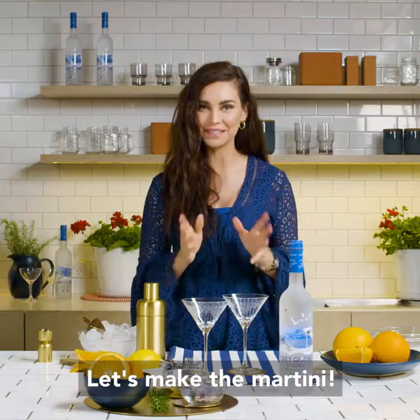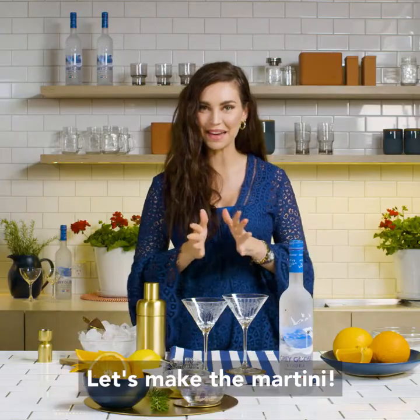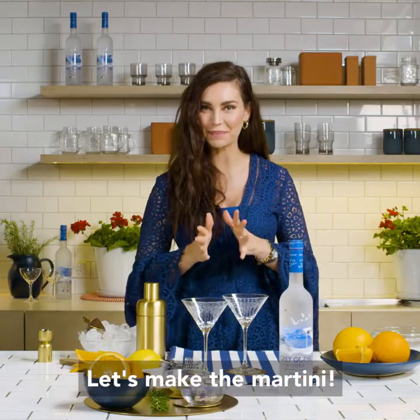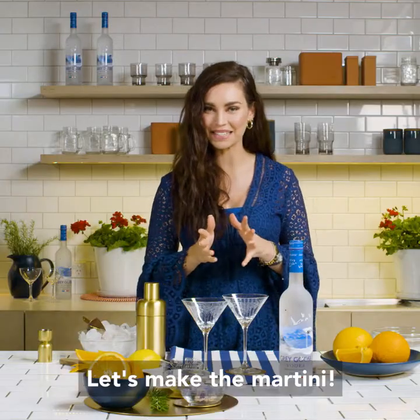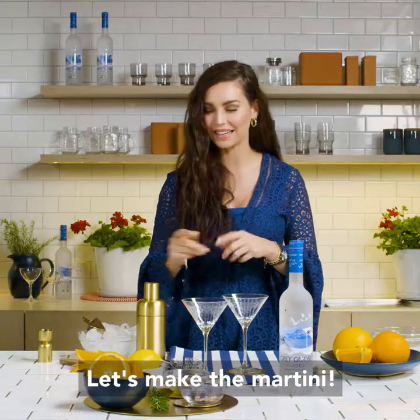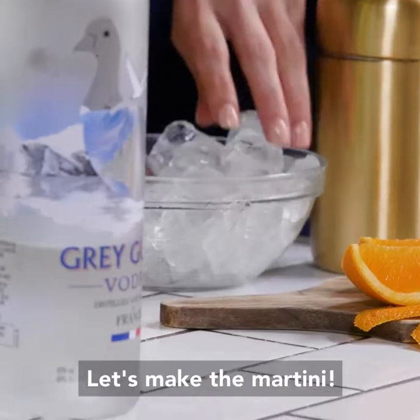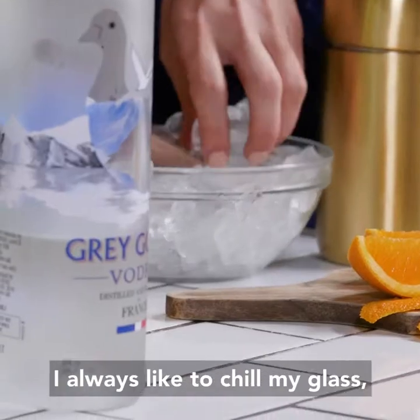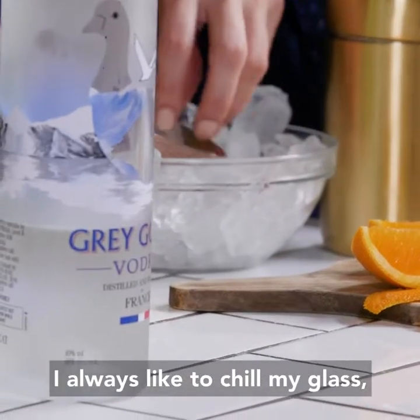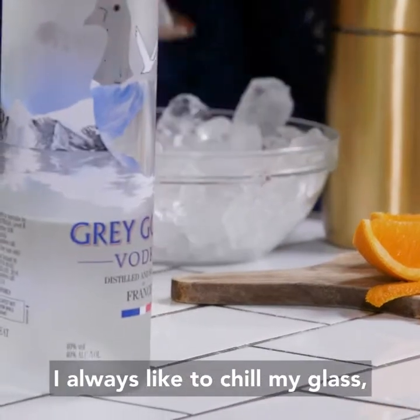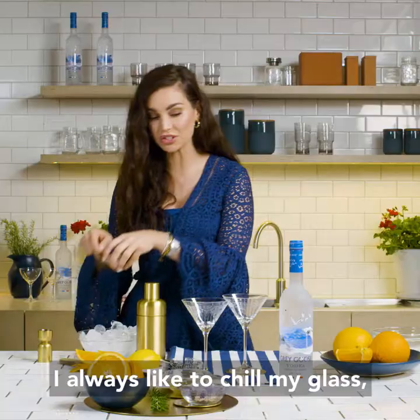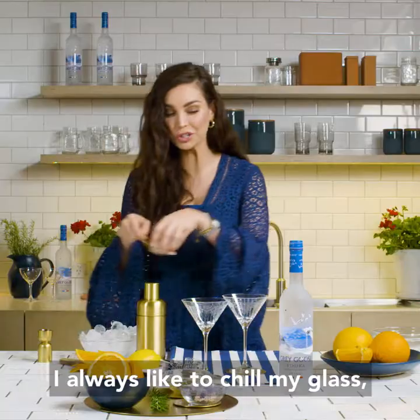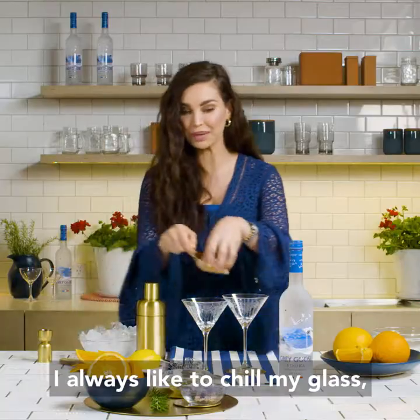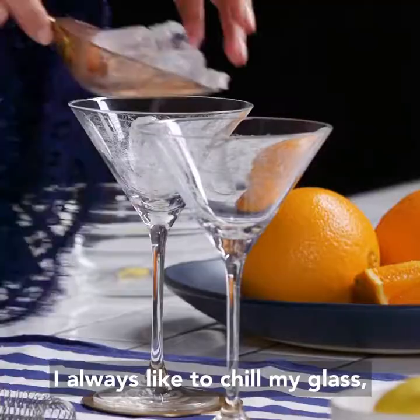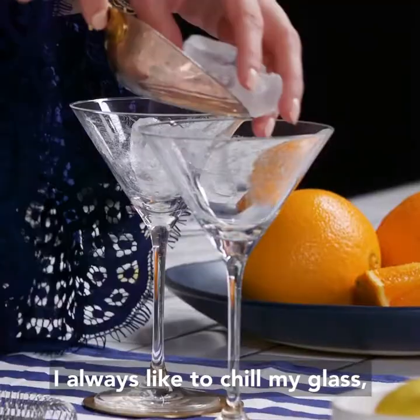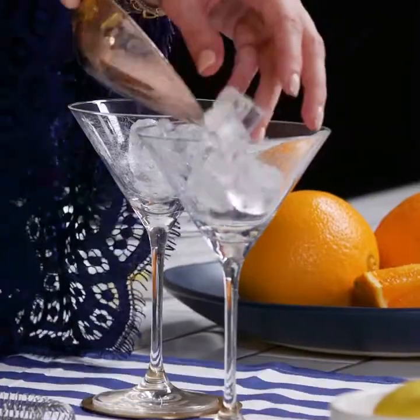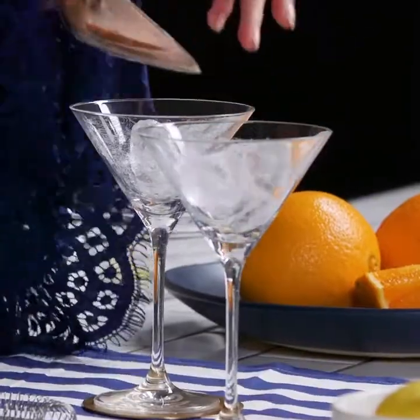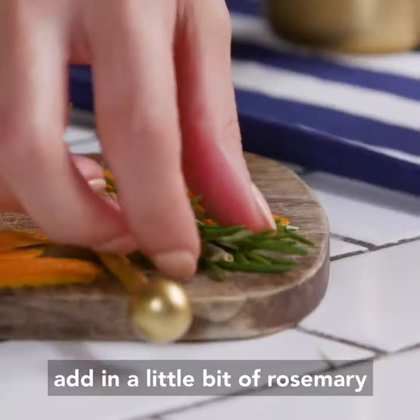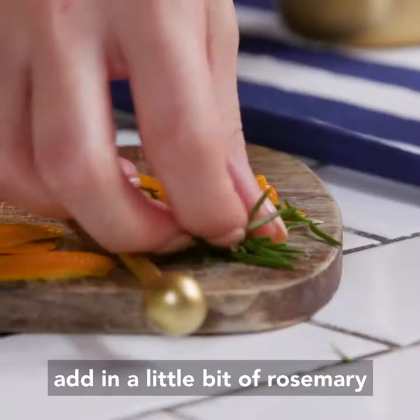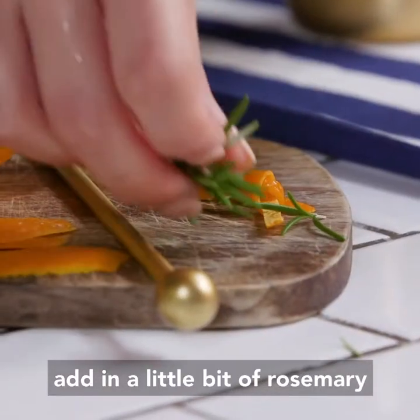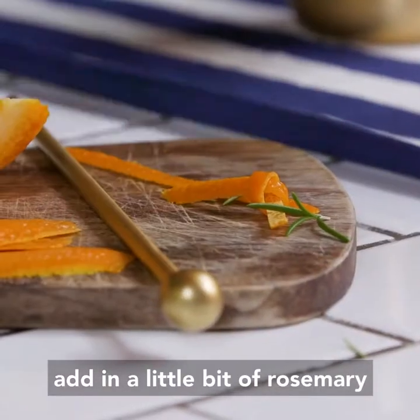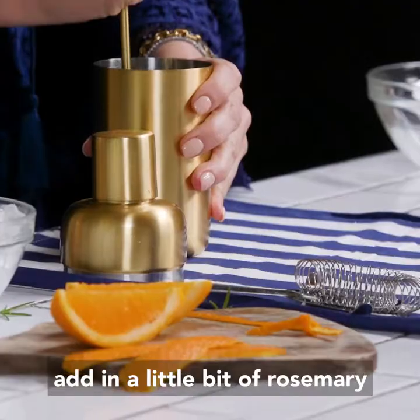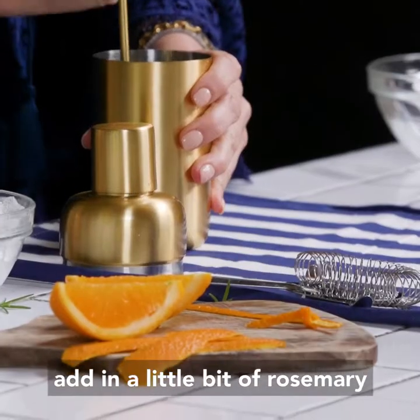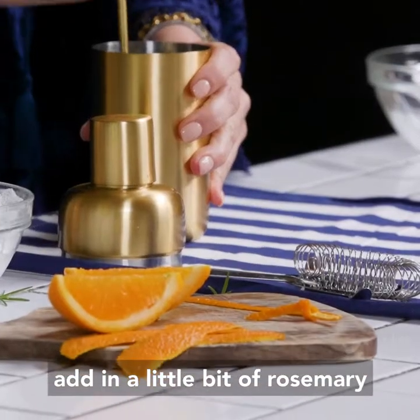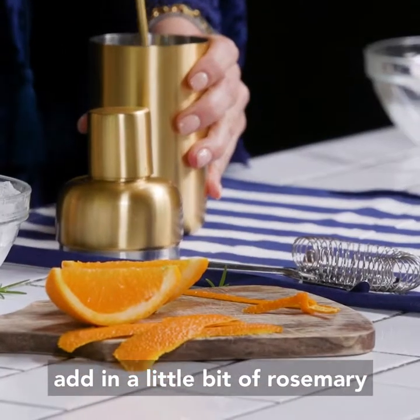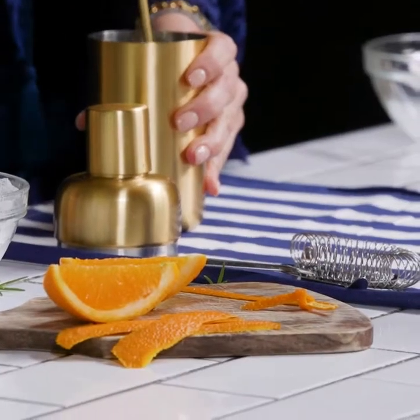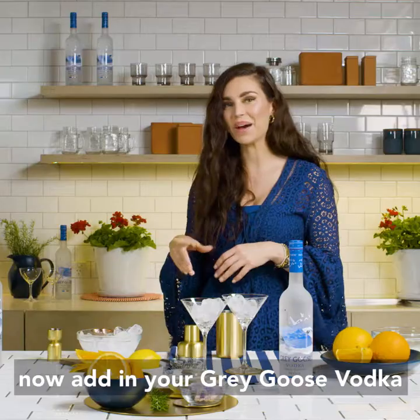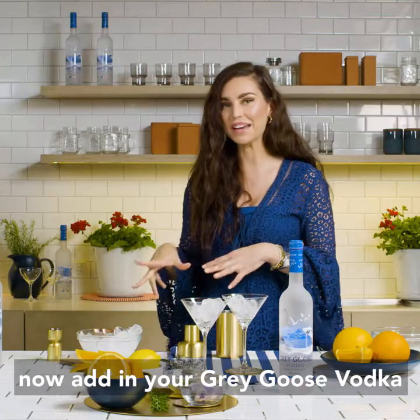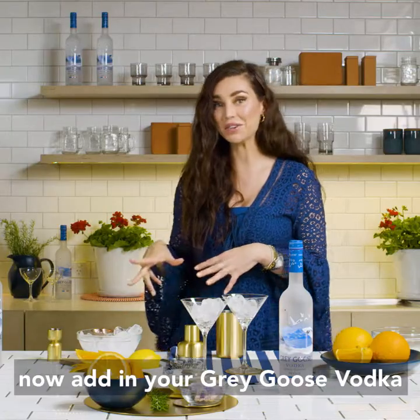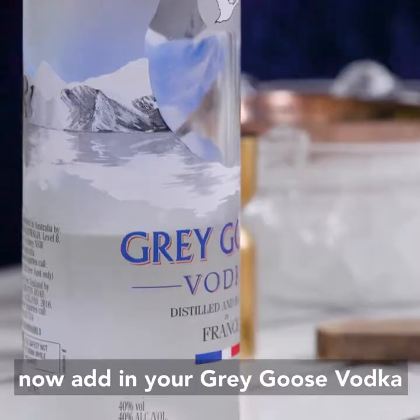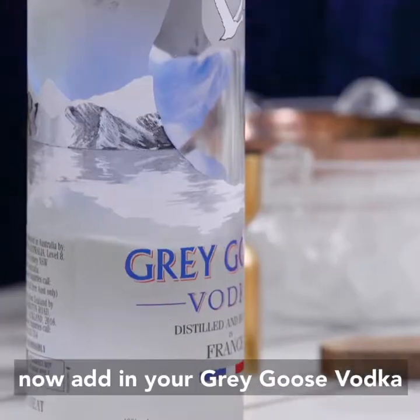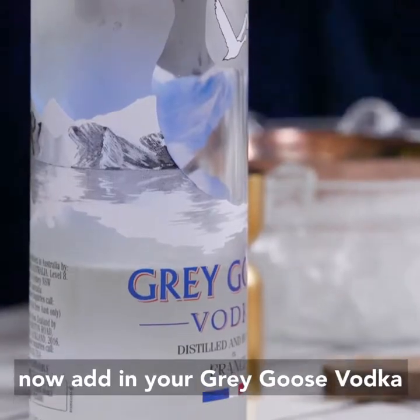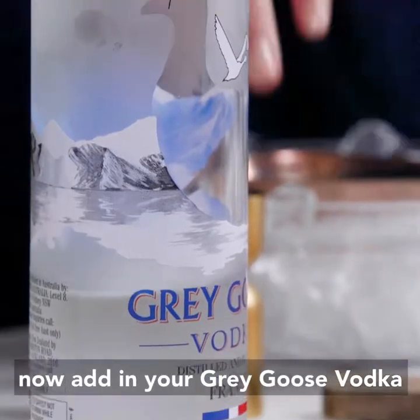Let's make the martini. I always like to chill my glass, add in a little bit of rosemary, then add in your Grey Goose Vodka.